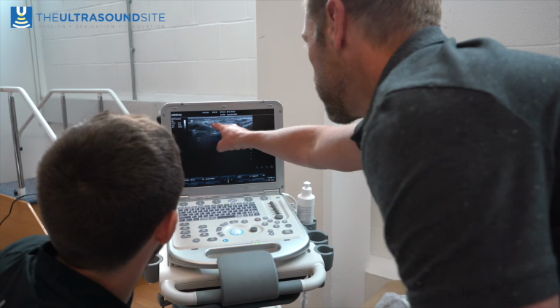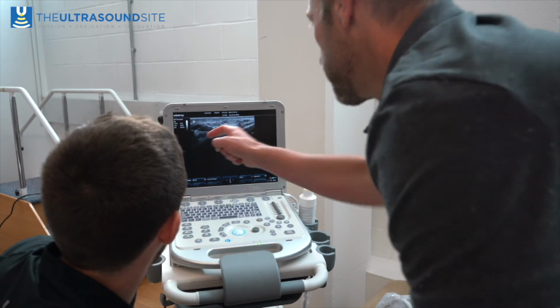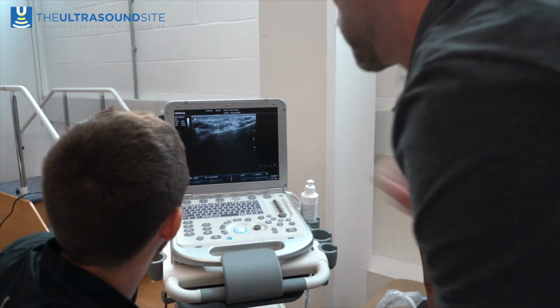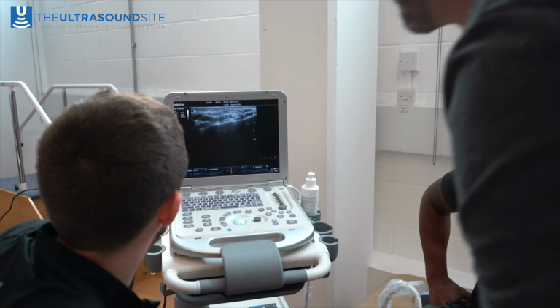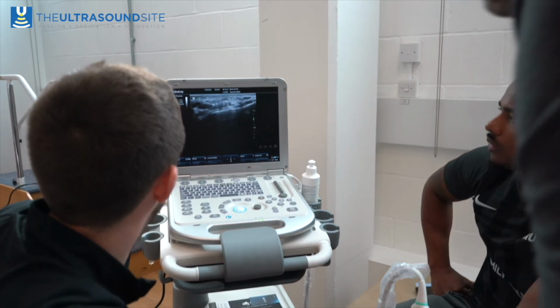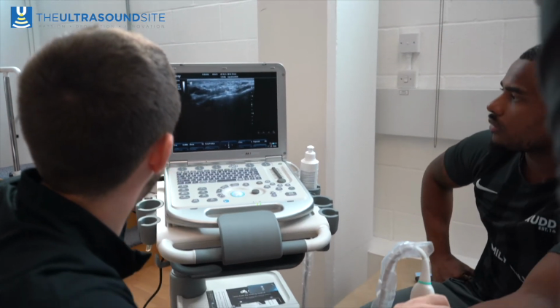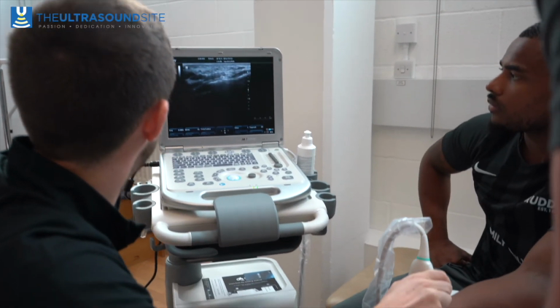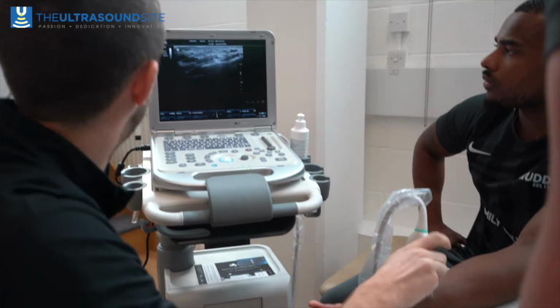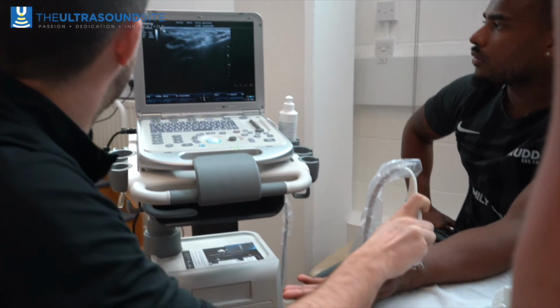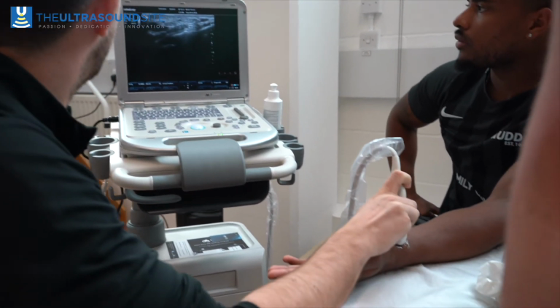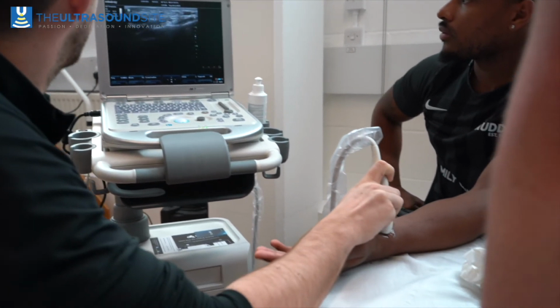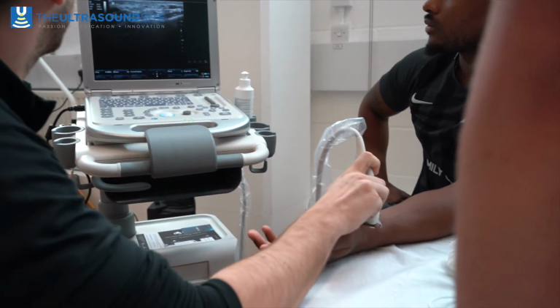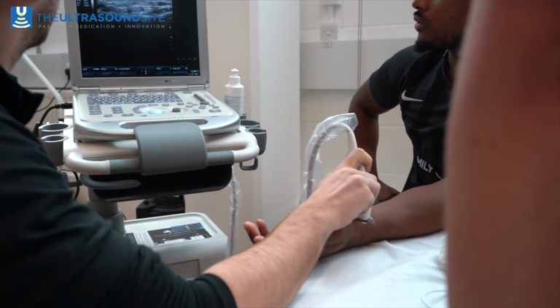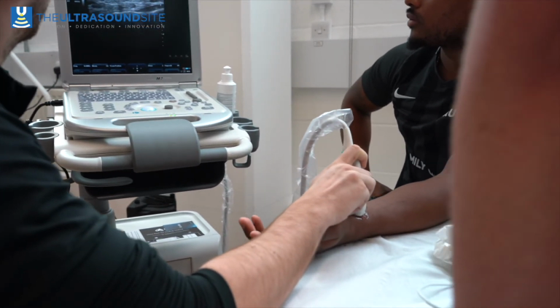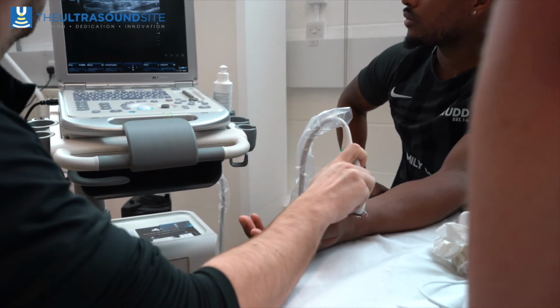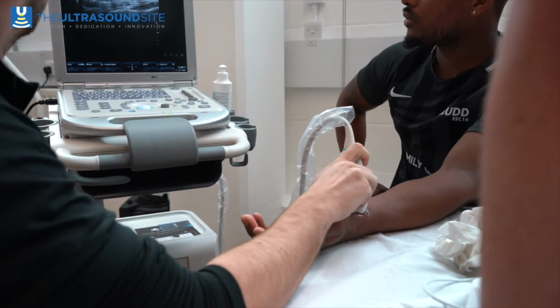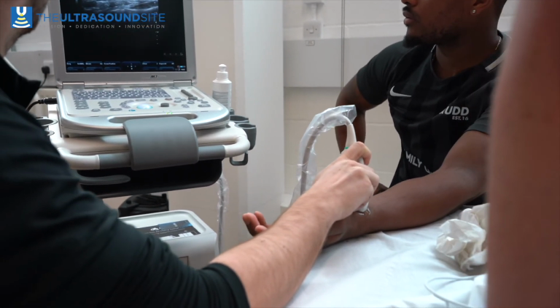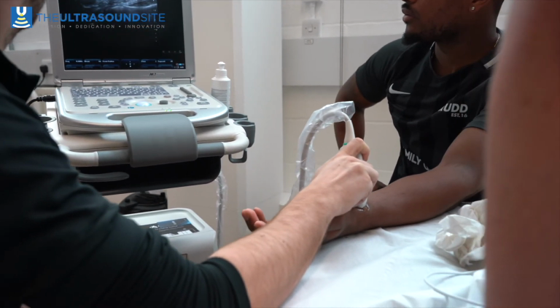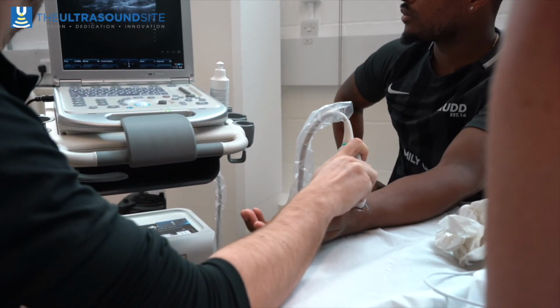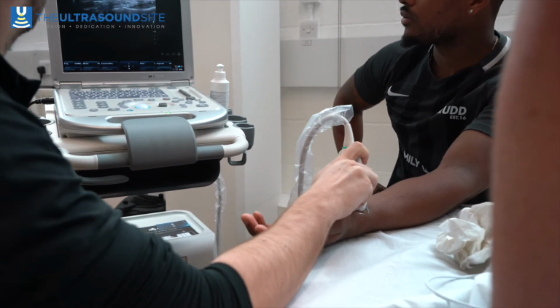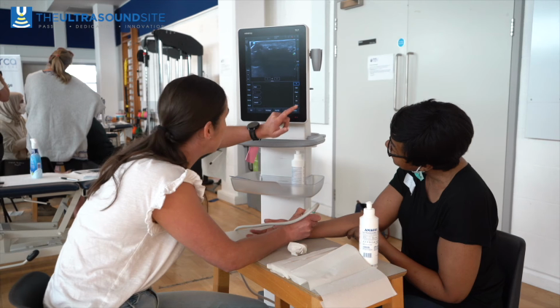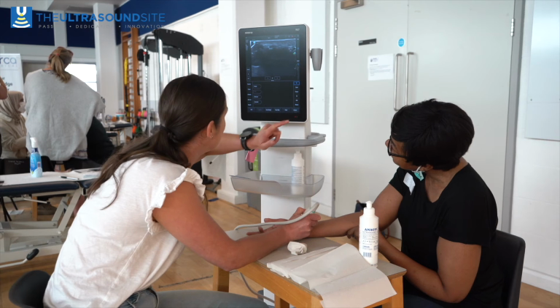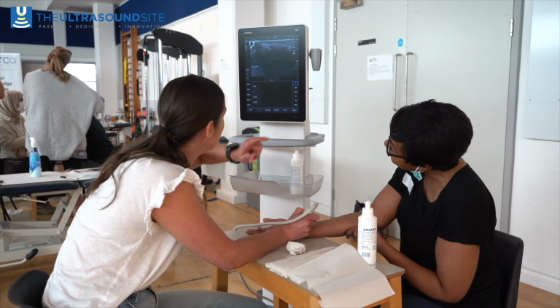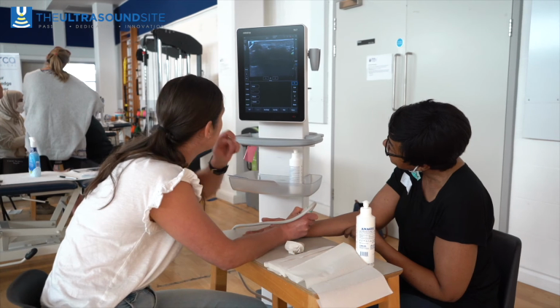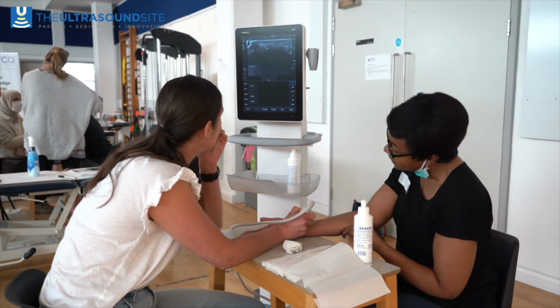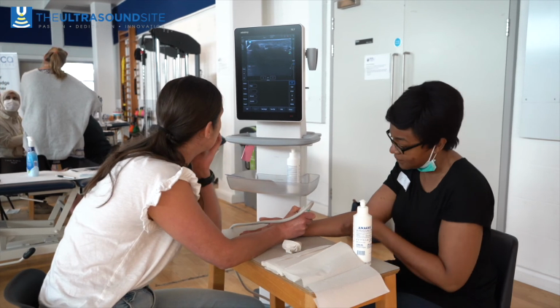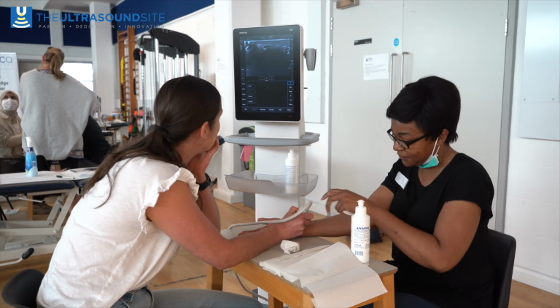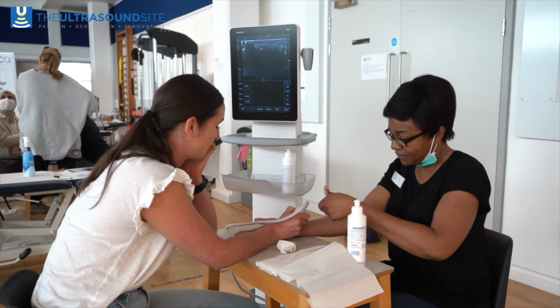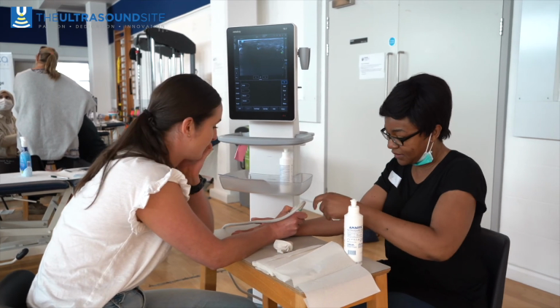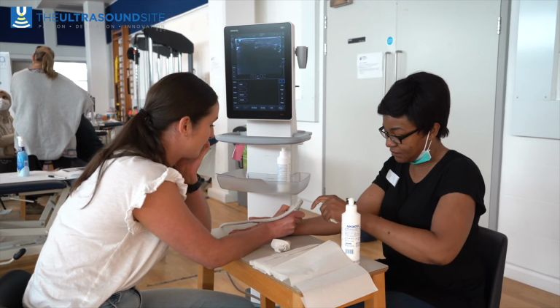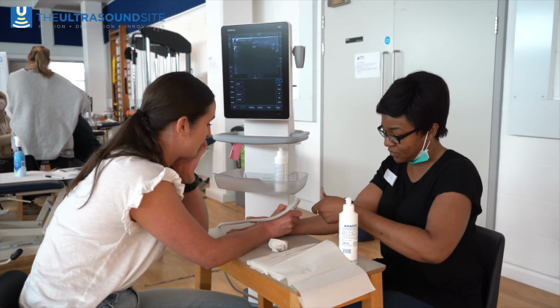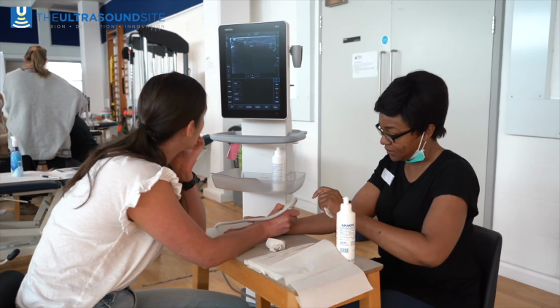We always ensure that our groups are very small — a maximum of three people per group — so that you get lots and lots of hands-on experience.